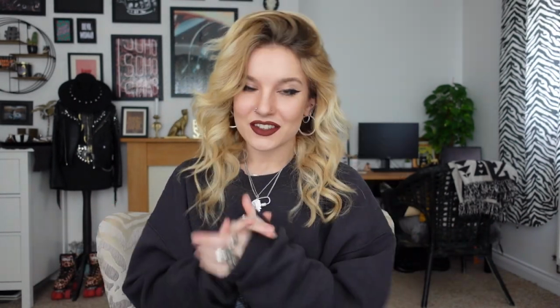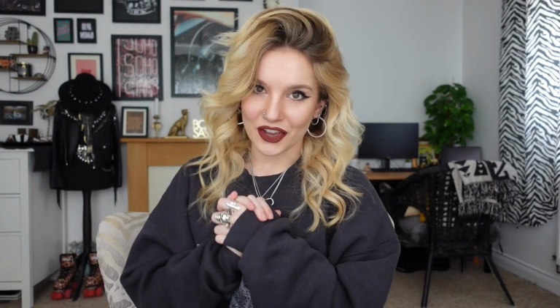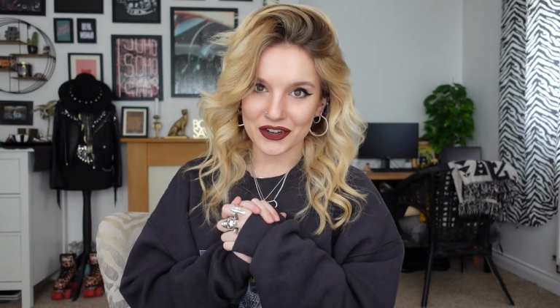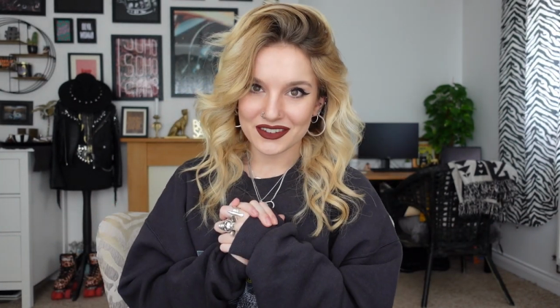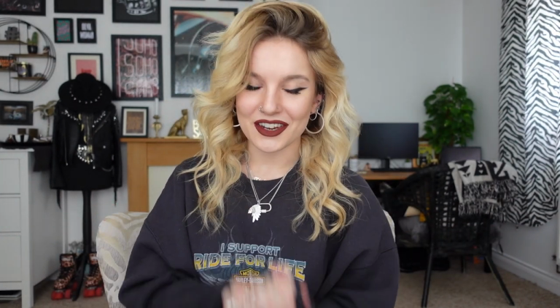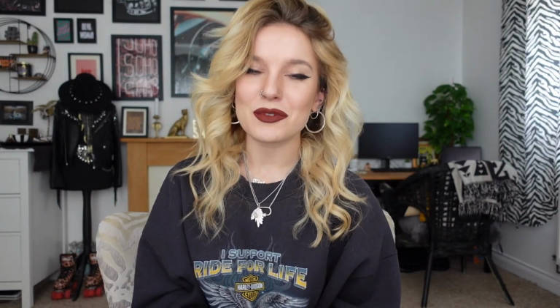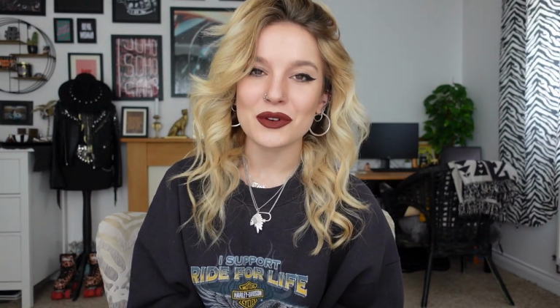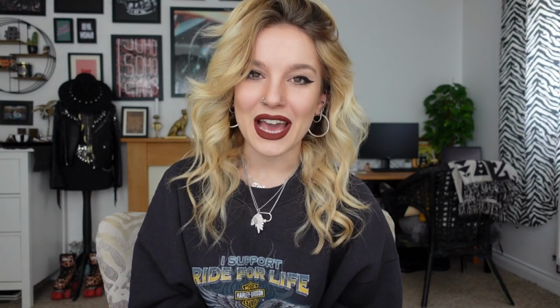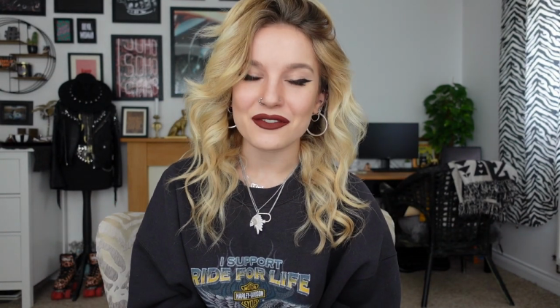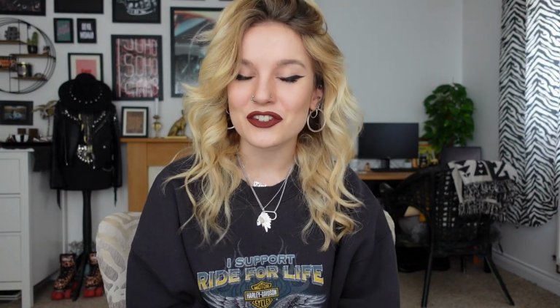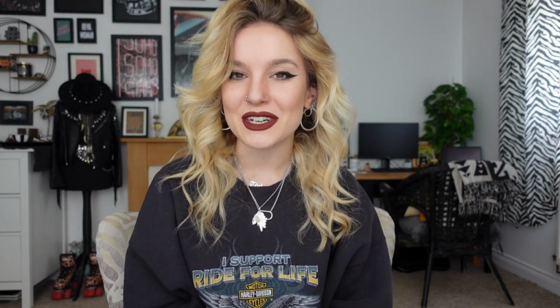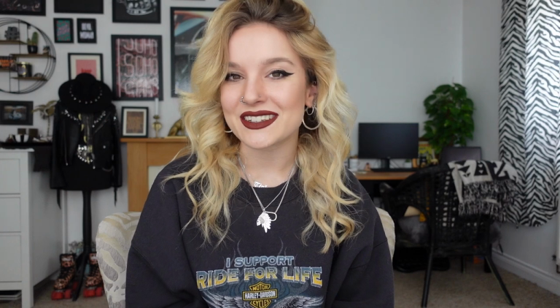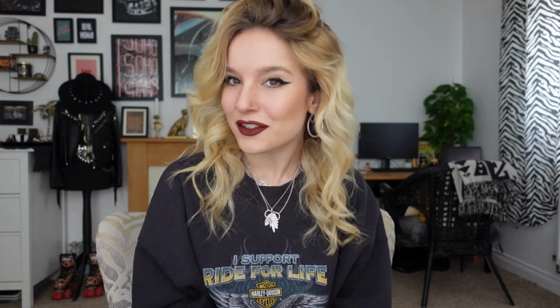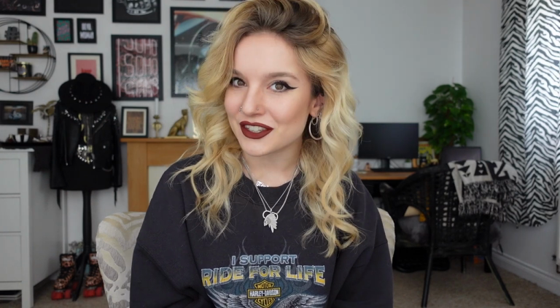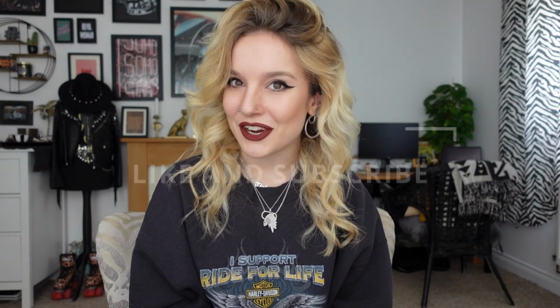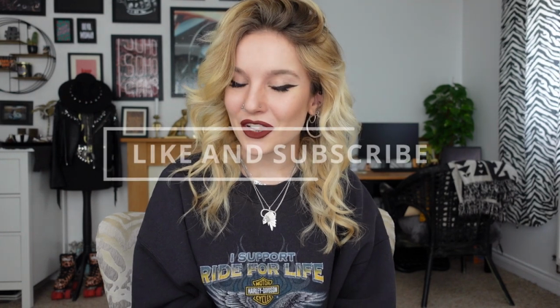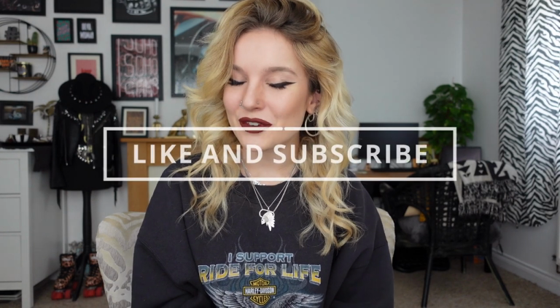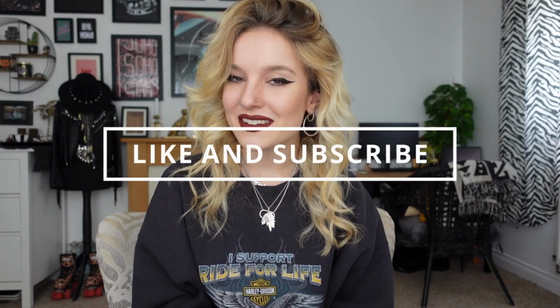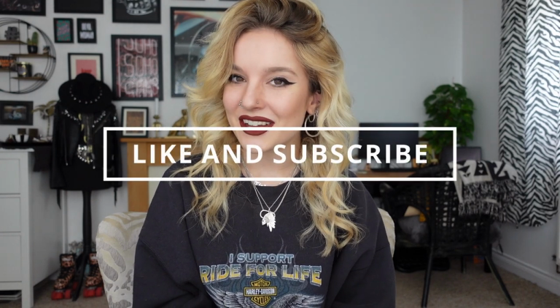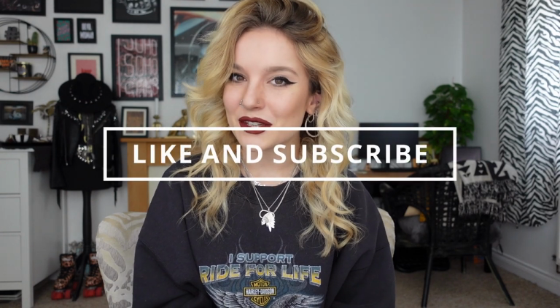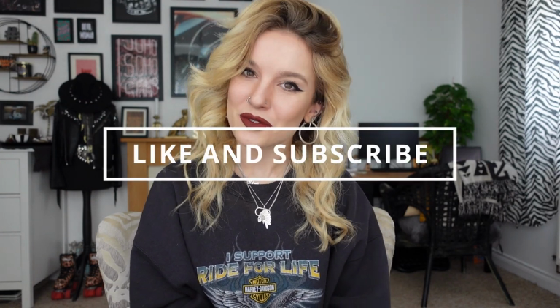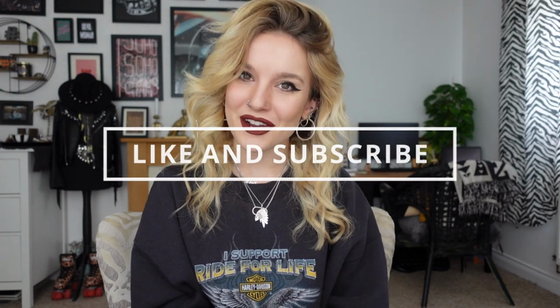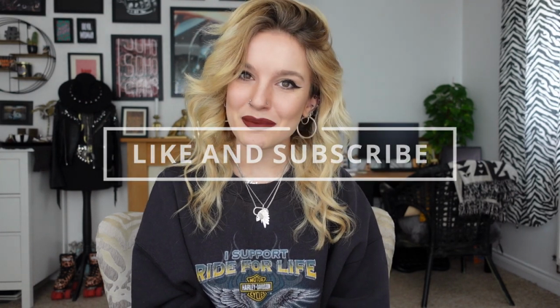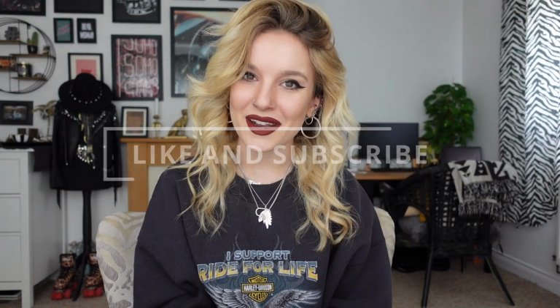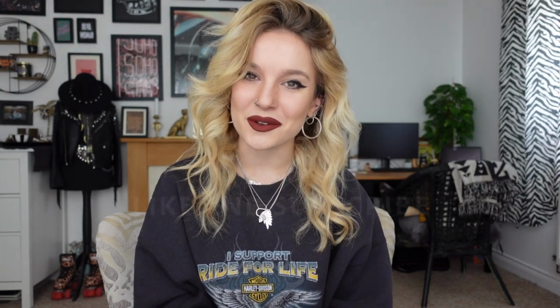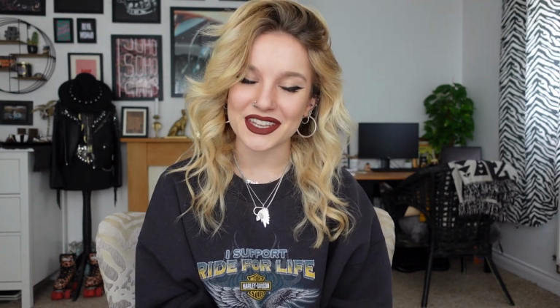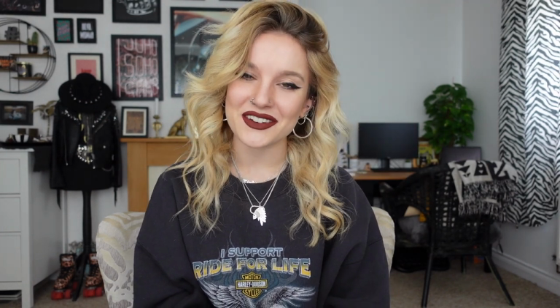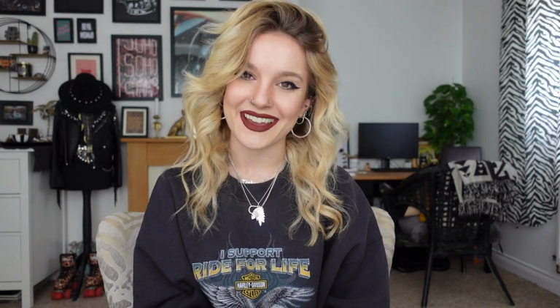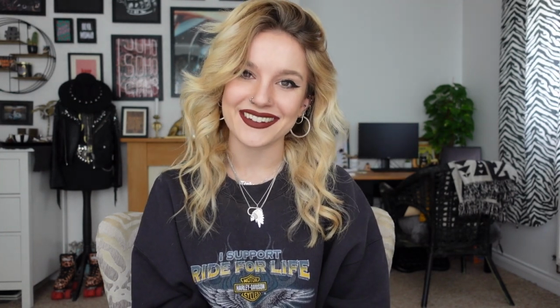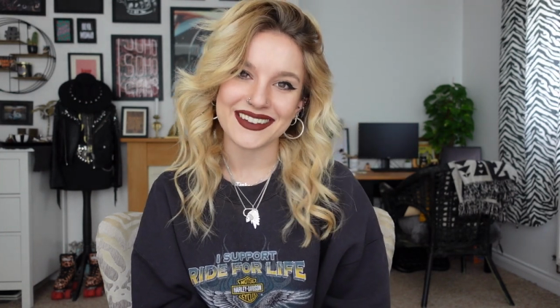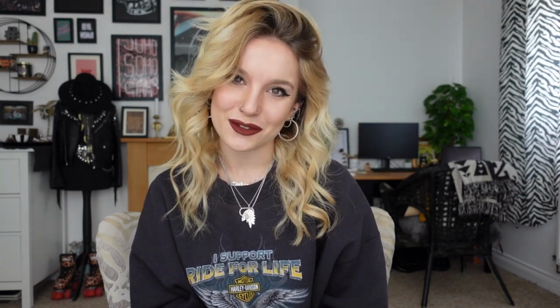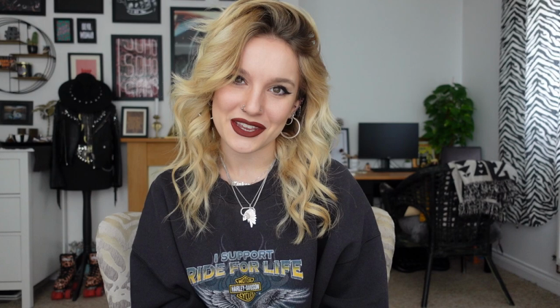I hope you all have enjoyed today's video. Don't forget to like and subscribe, and I will see you here again next week.